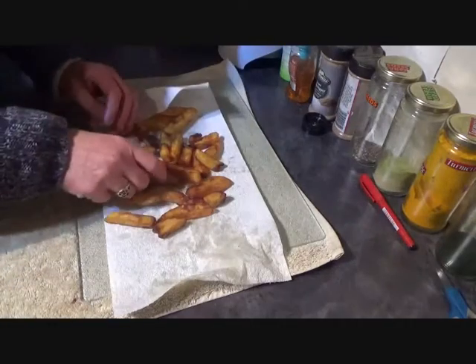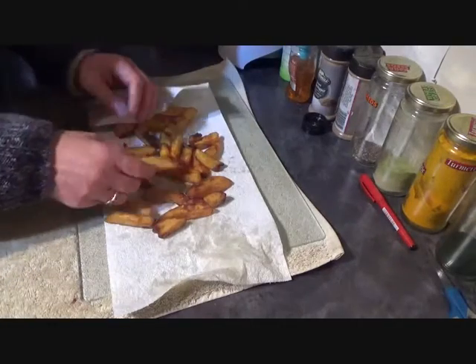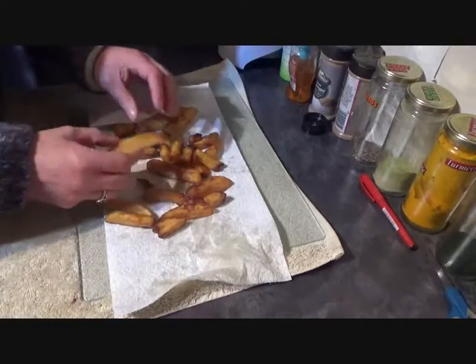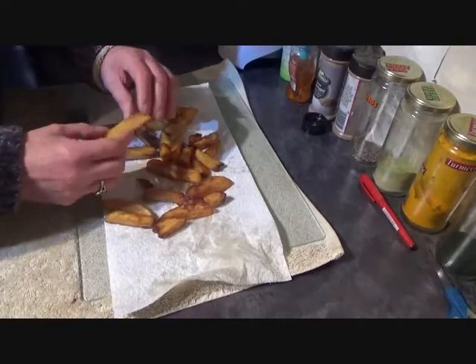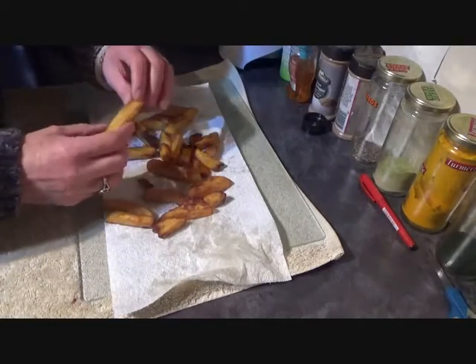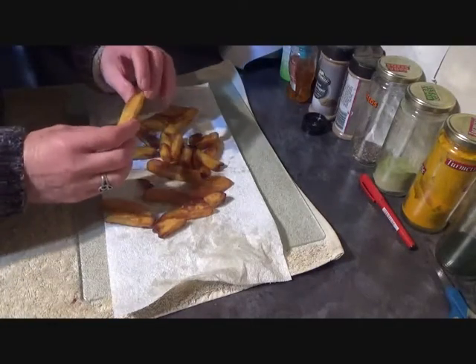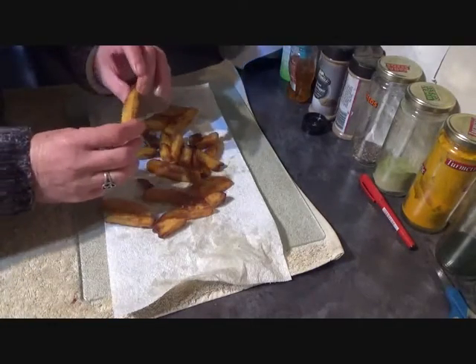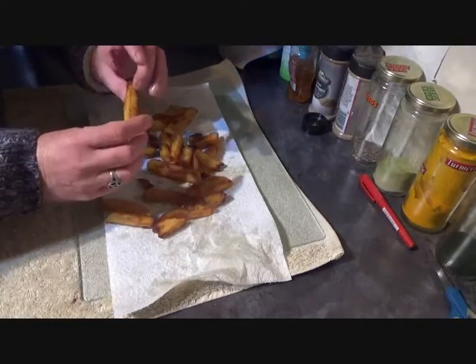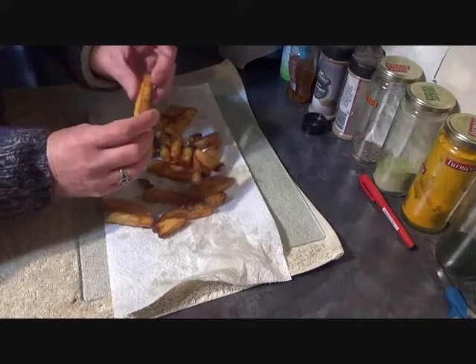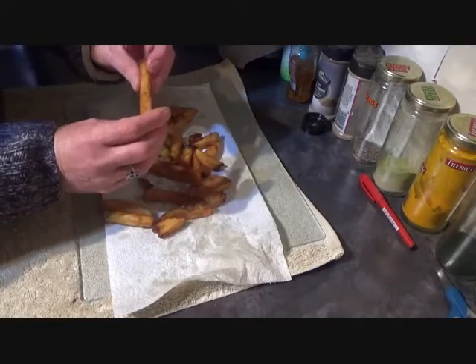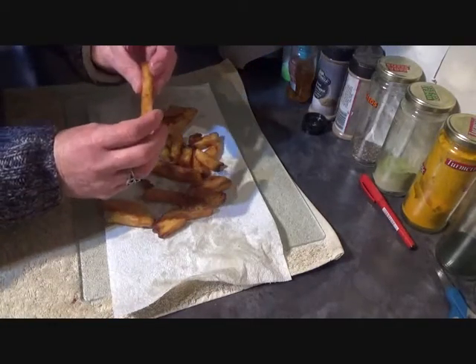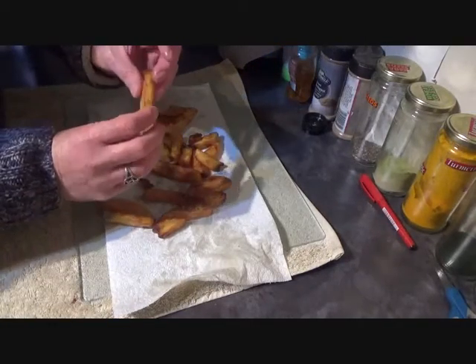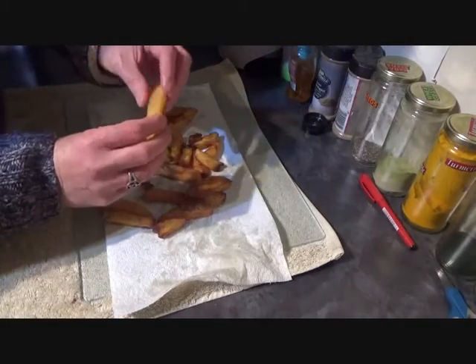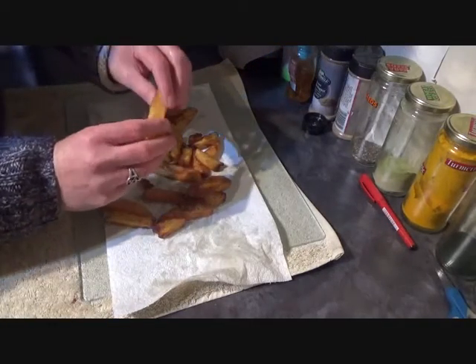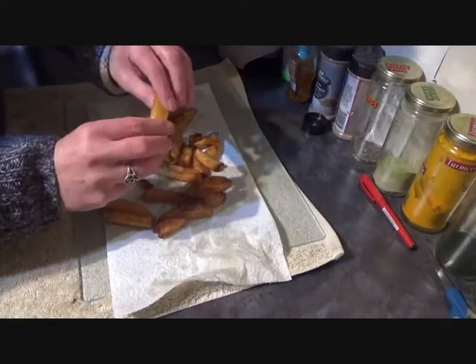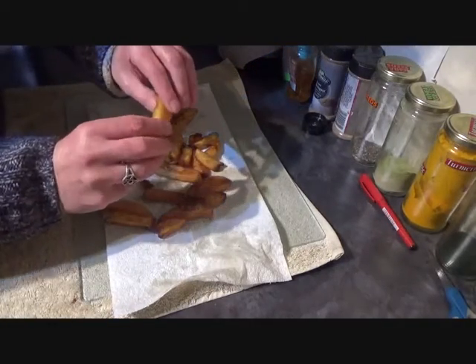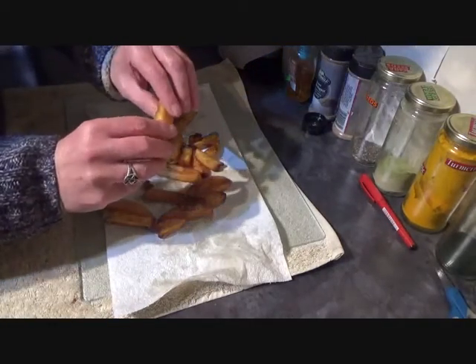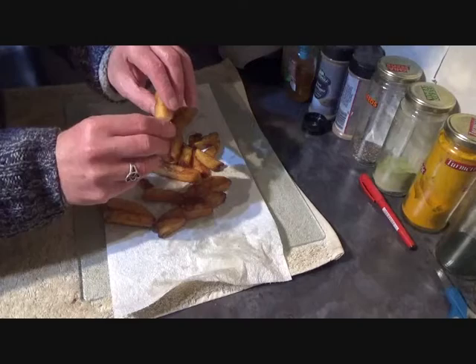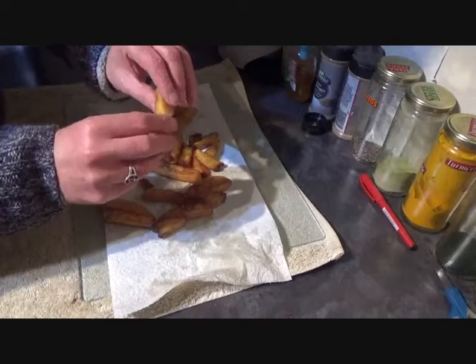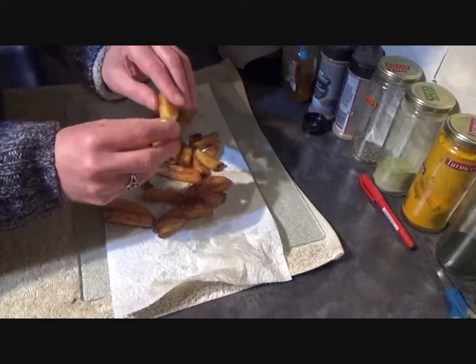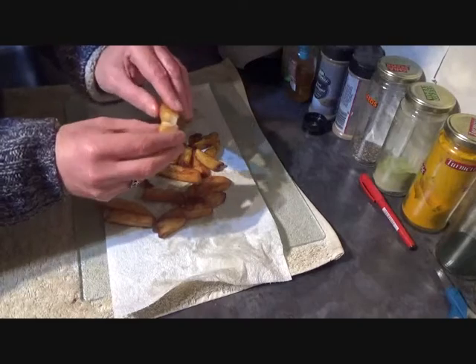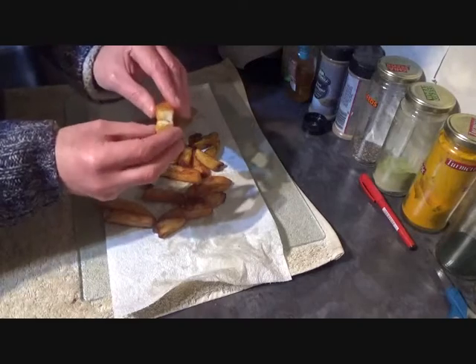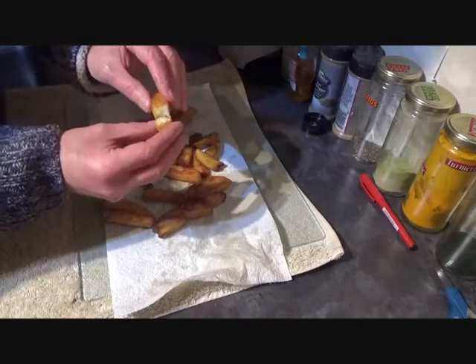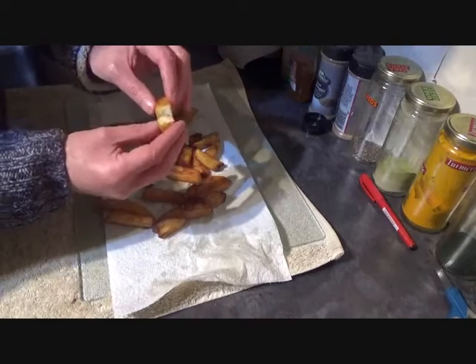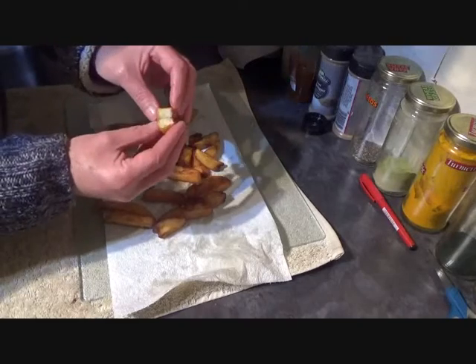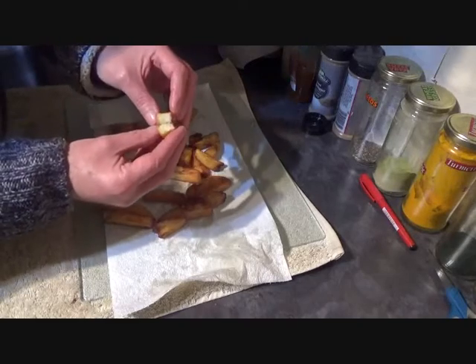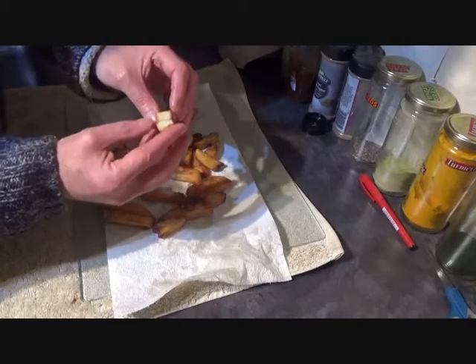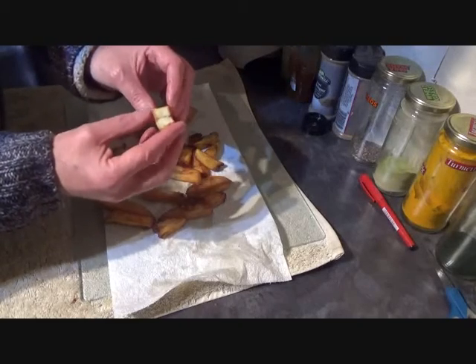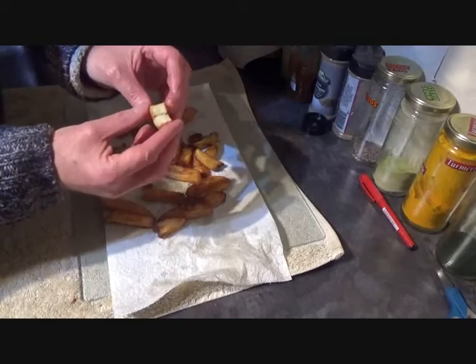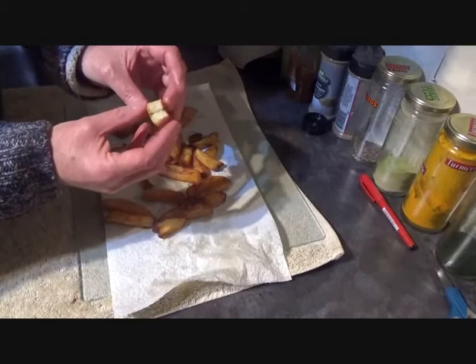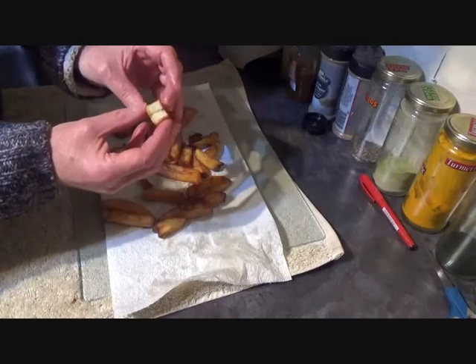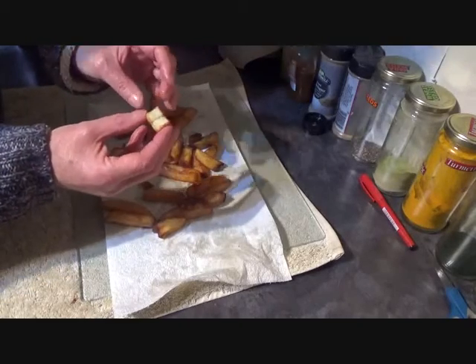There are the lovely crispy chips with lovely fluffy insides.